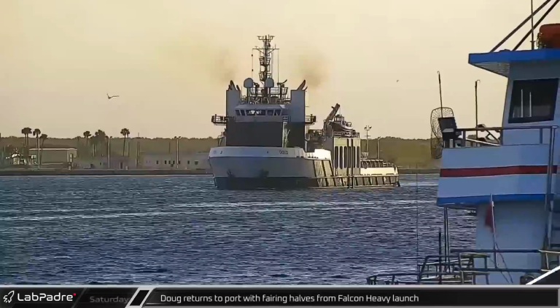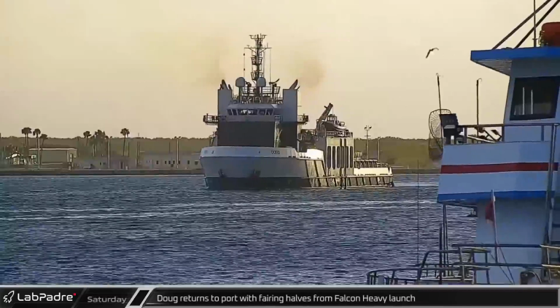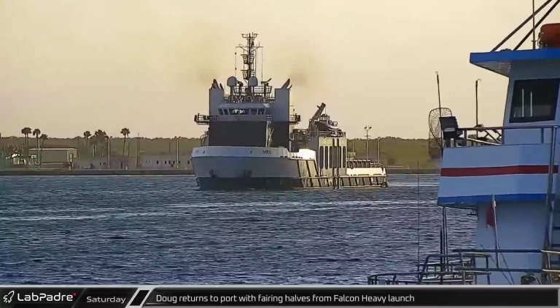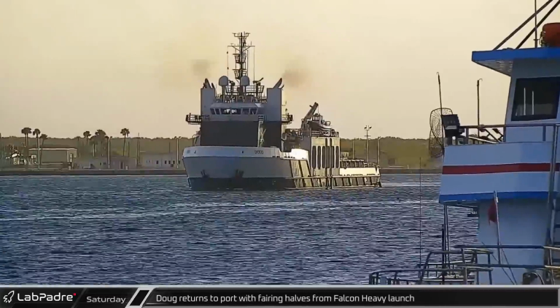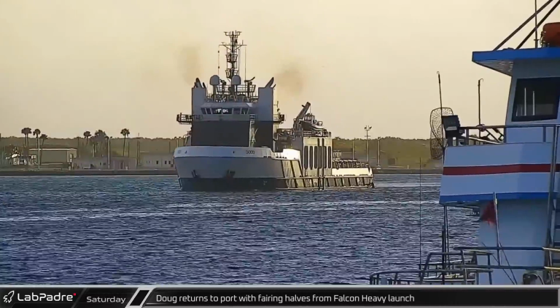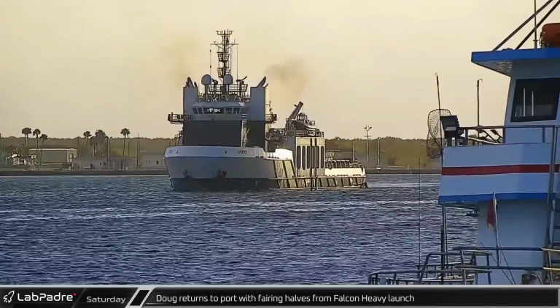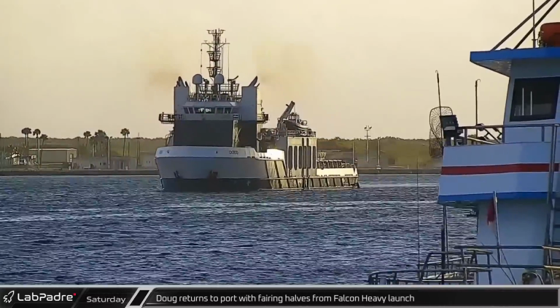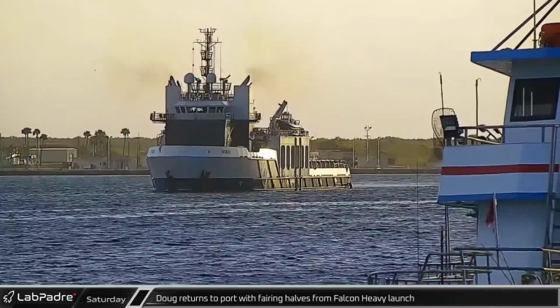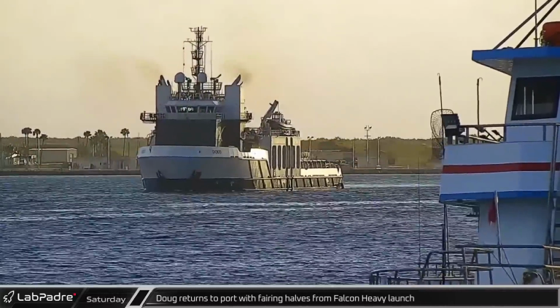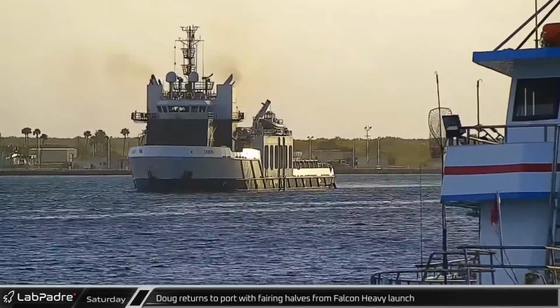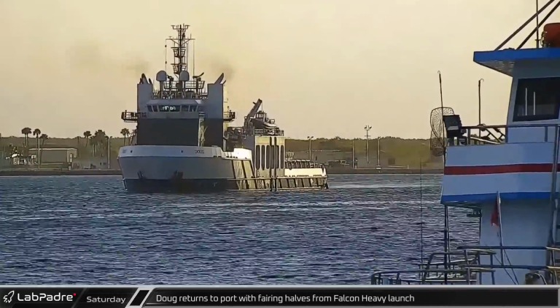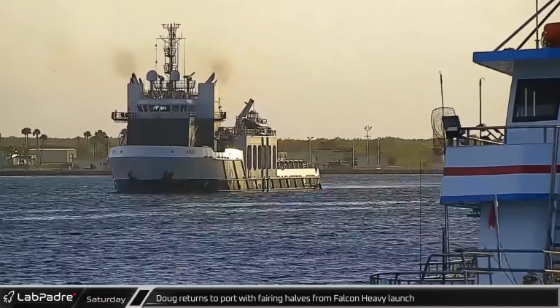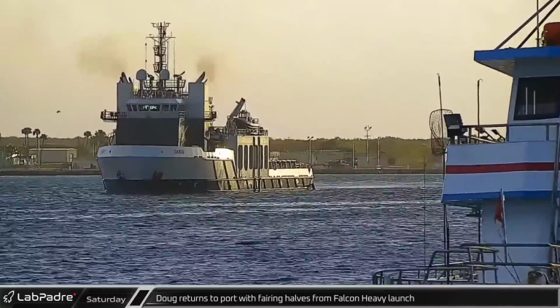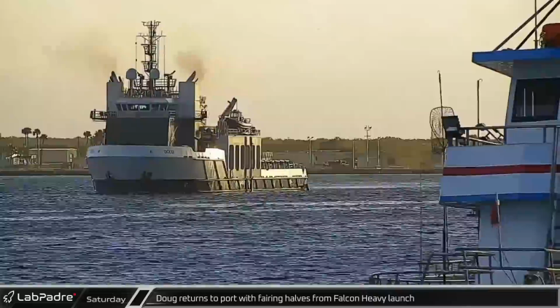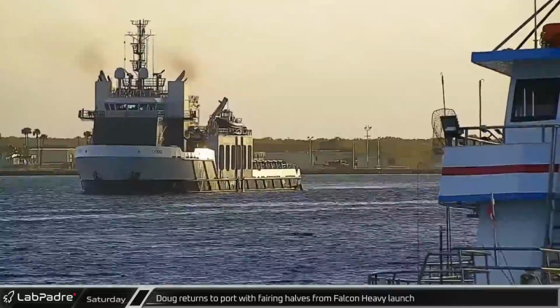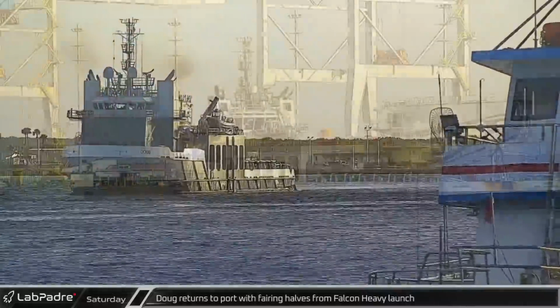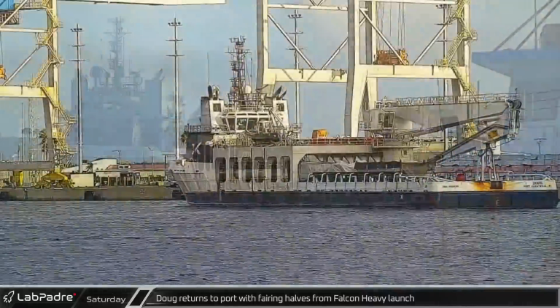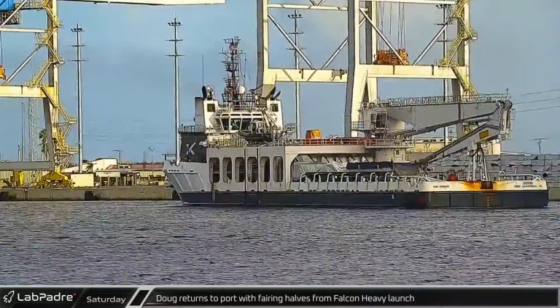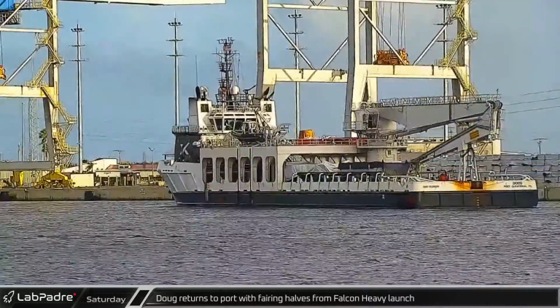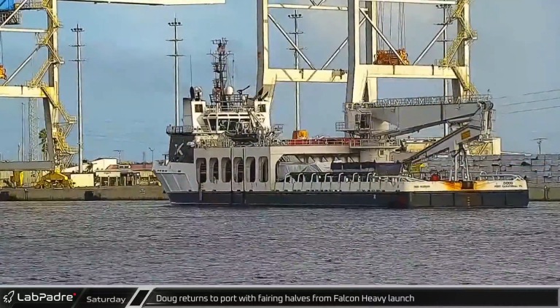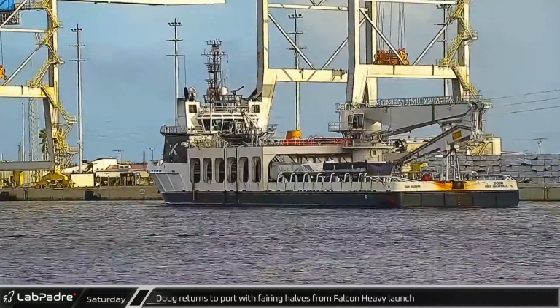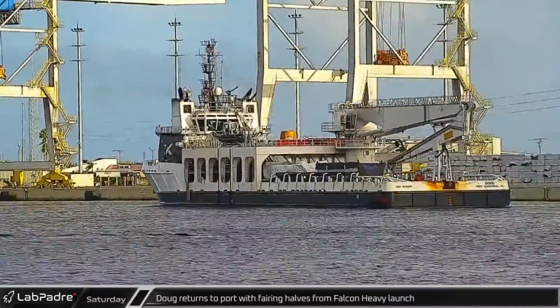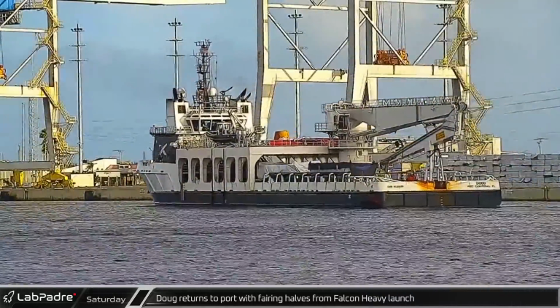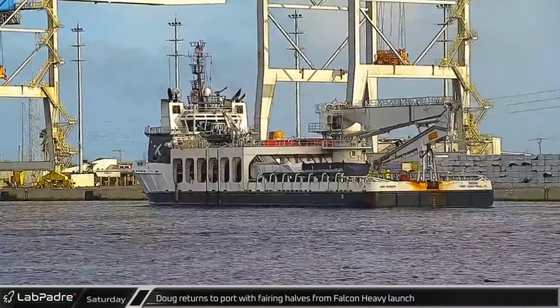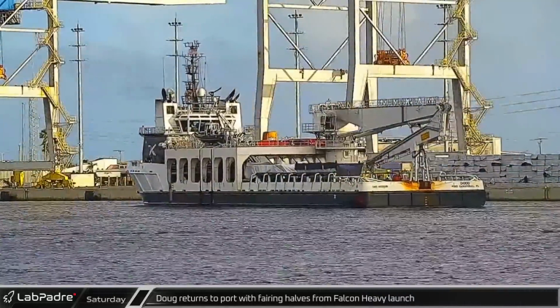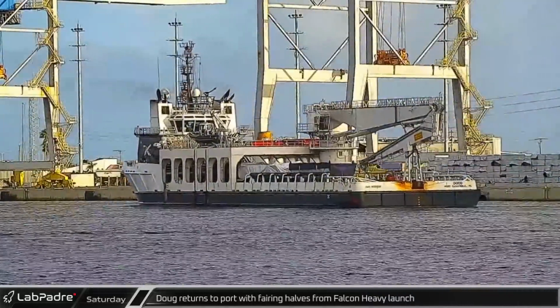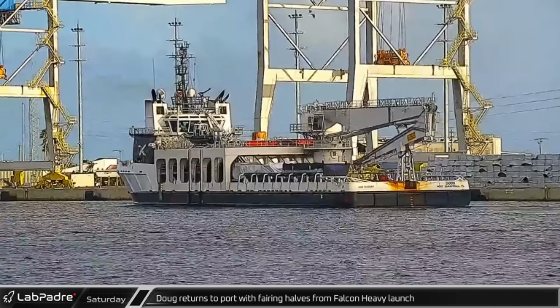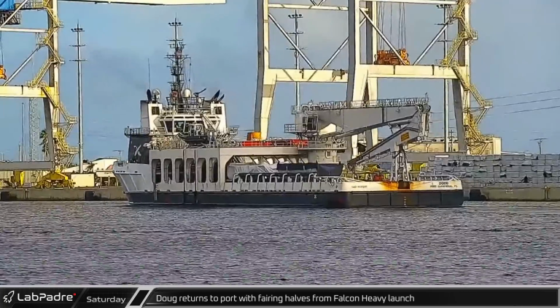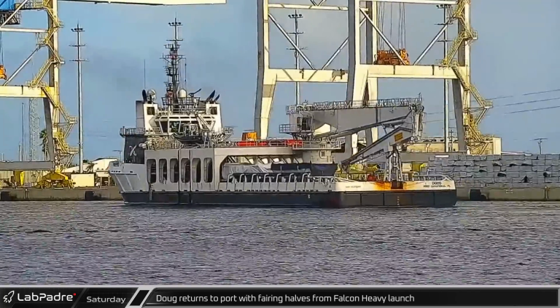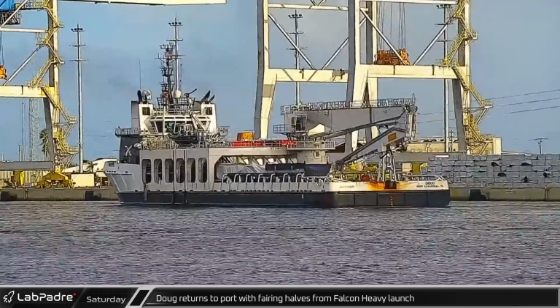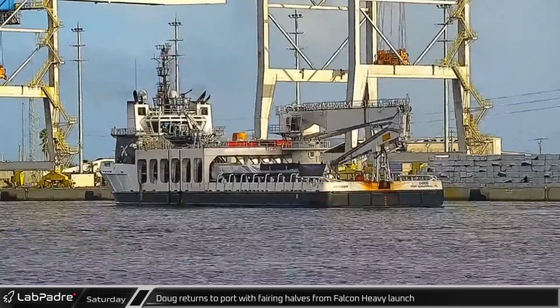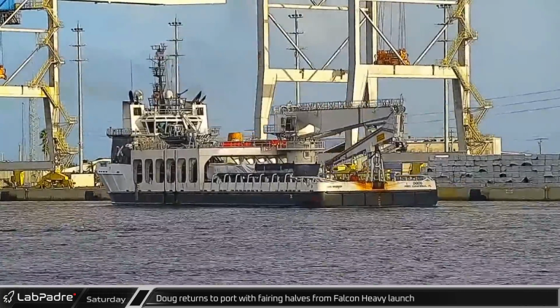On Saturday, Doug returned to Port Canaveral with fairing halves from NRL 44, the first Falcon Heavy launch in three years.